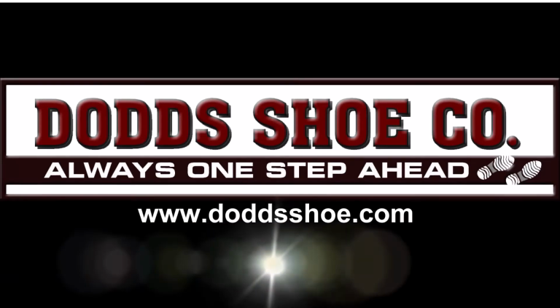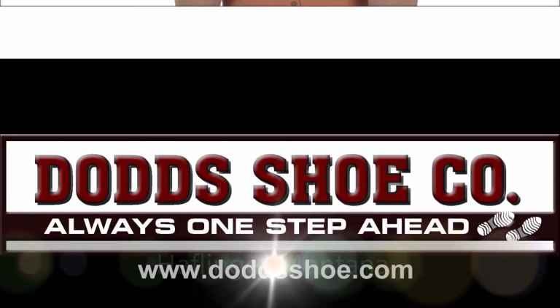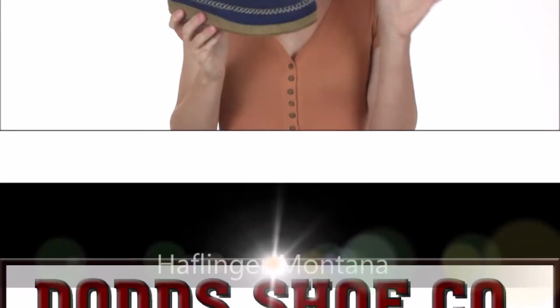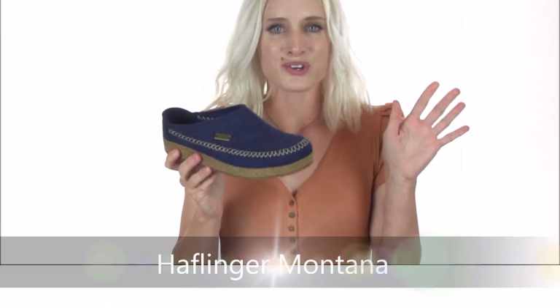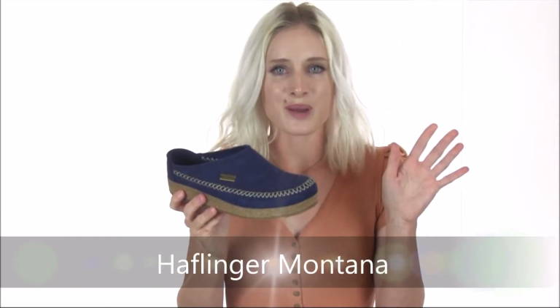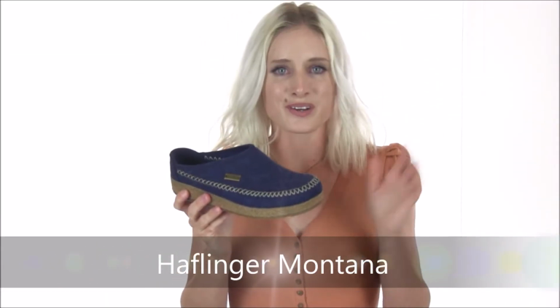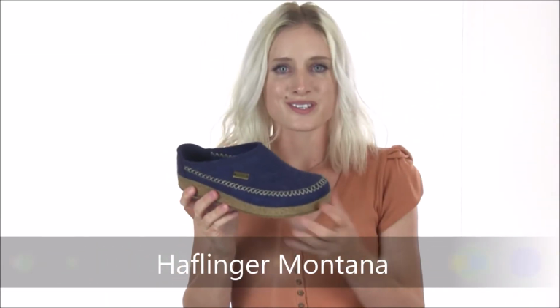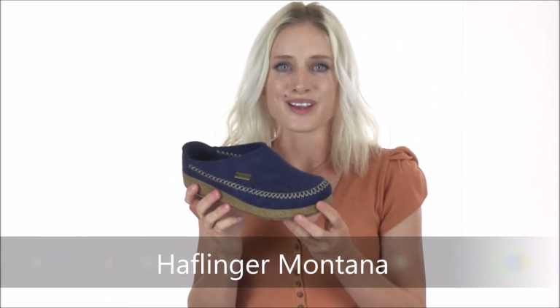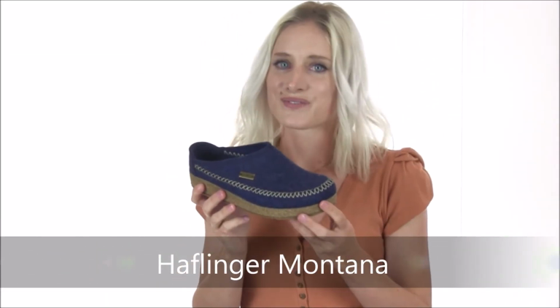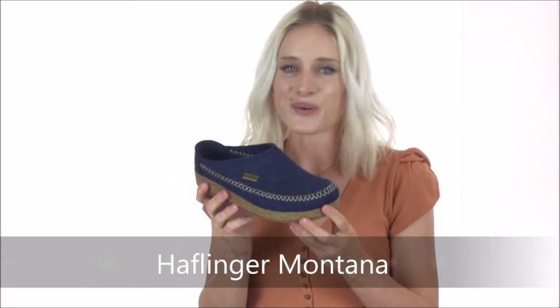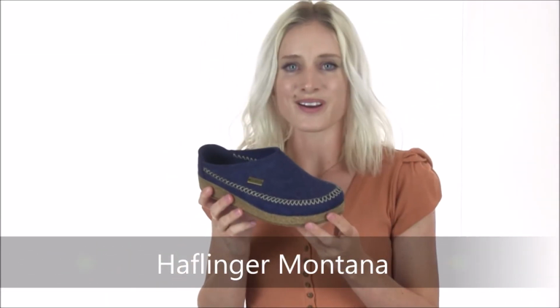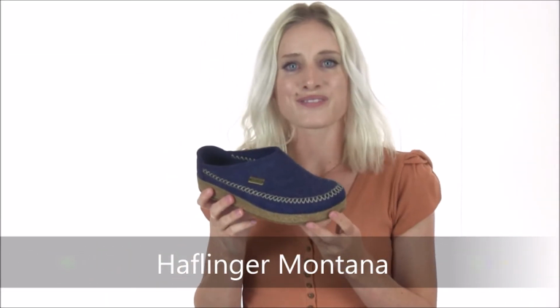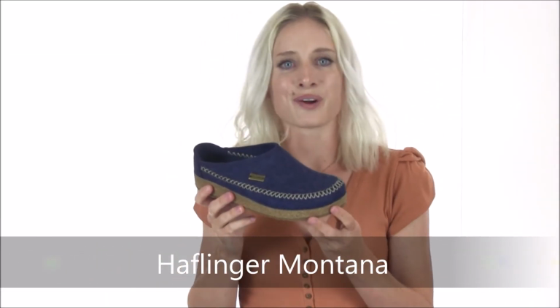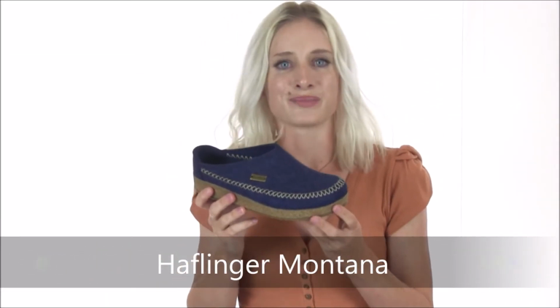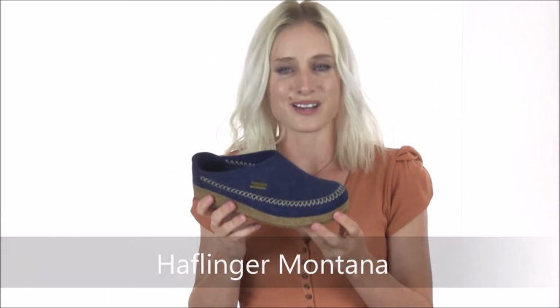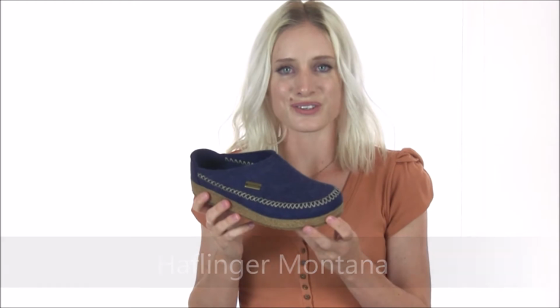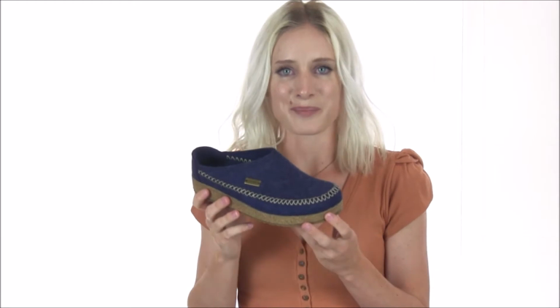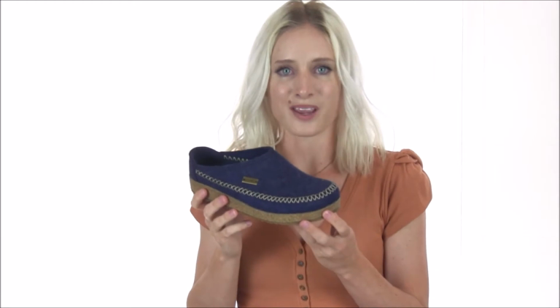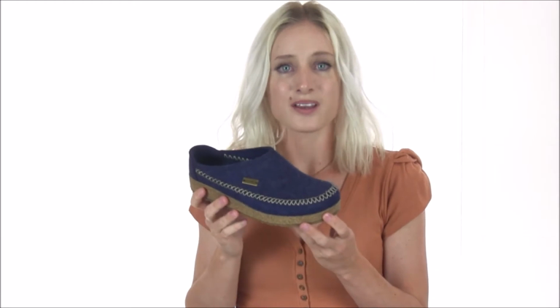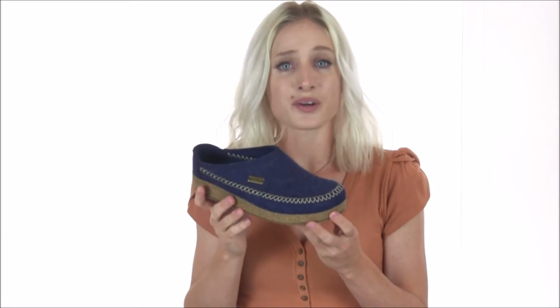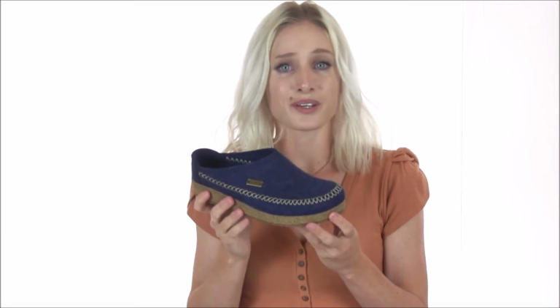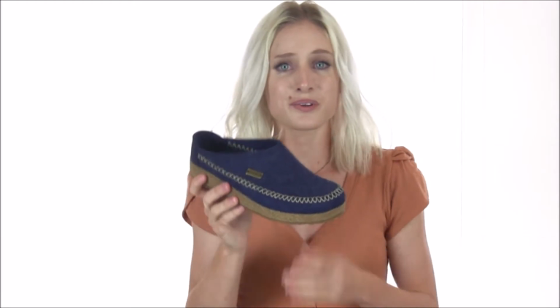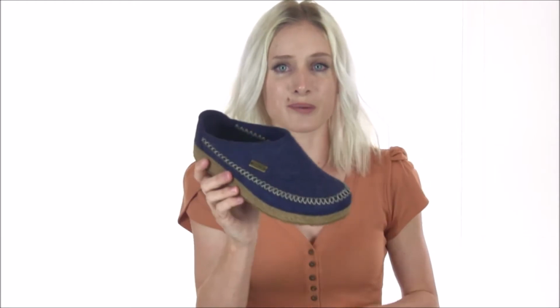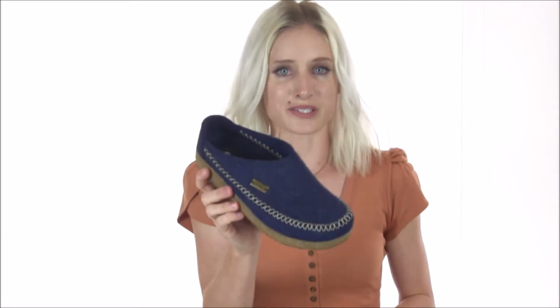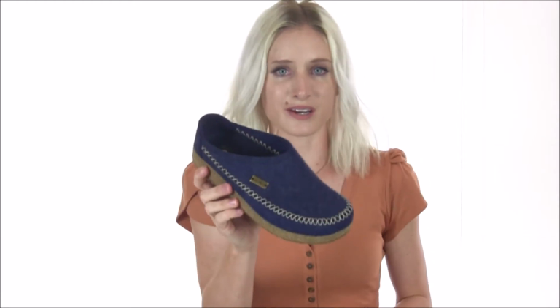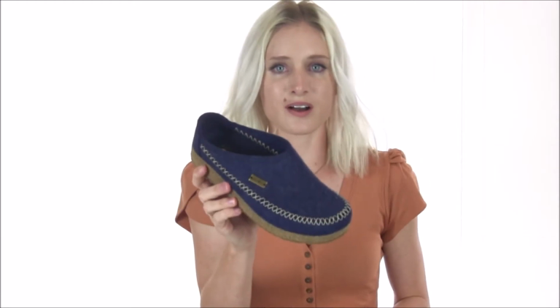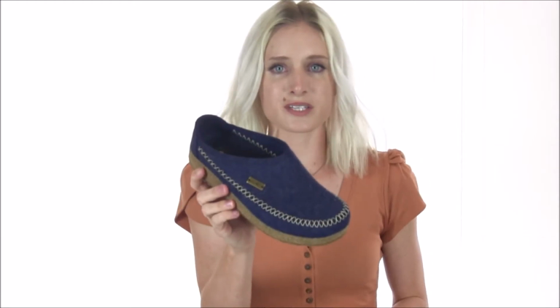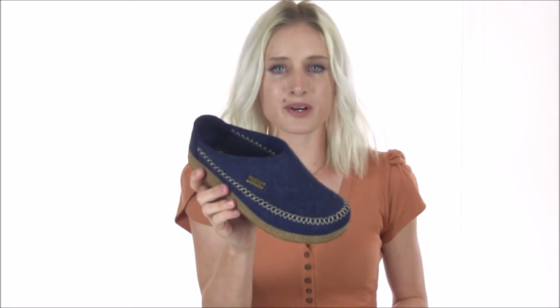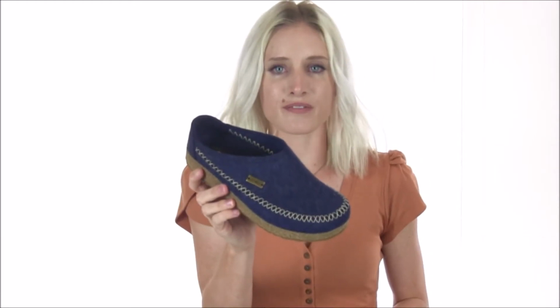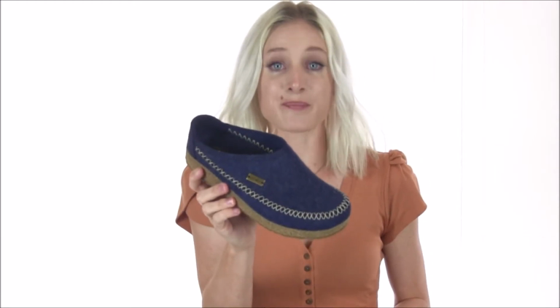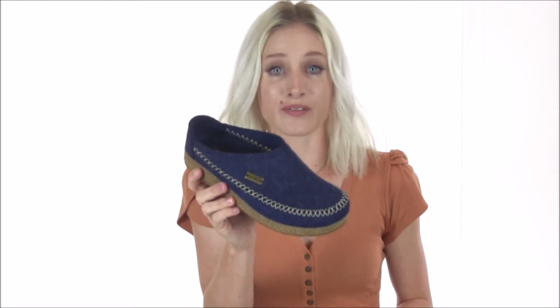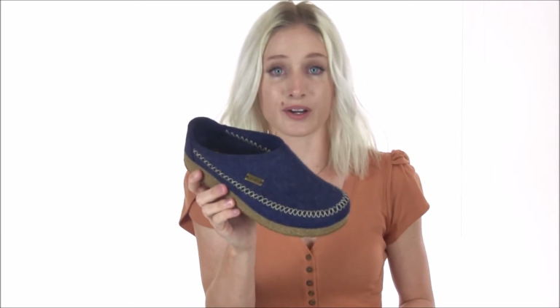Hey shoe shoppers, it's Flo here from Dodge Shoe Company showing you the Montana Clog Slipper from Halflinger.